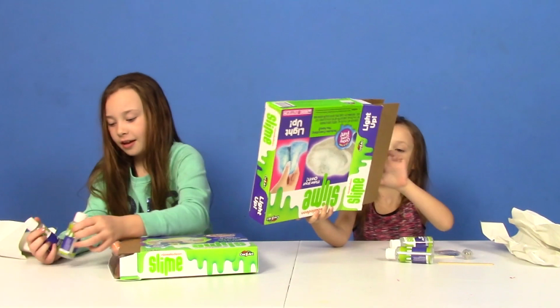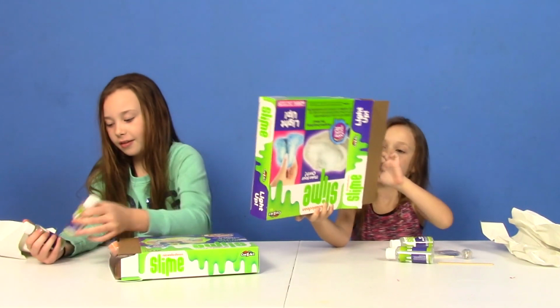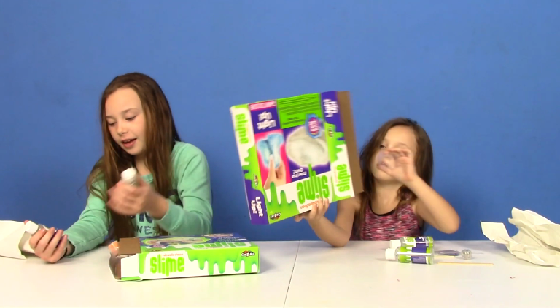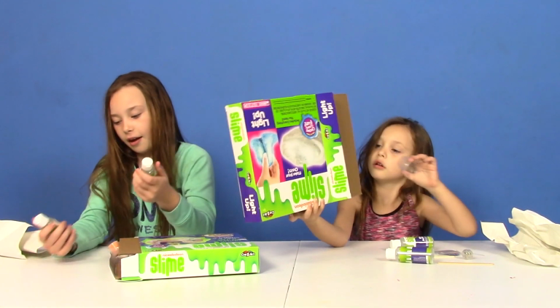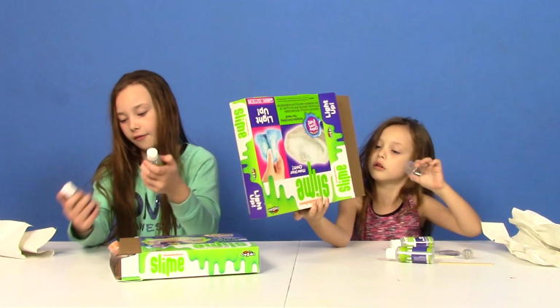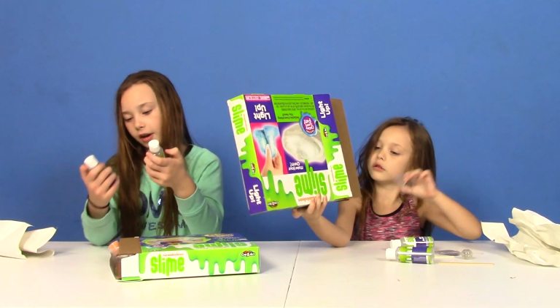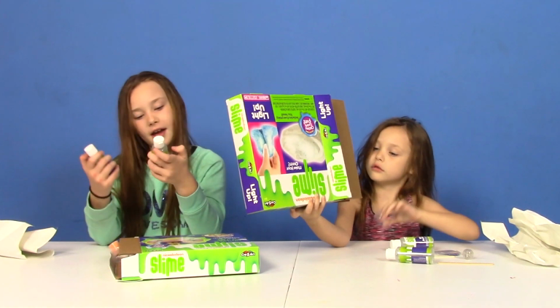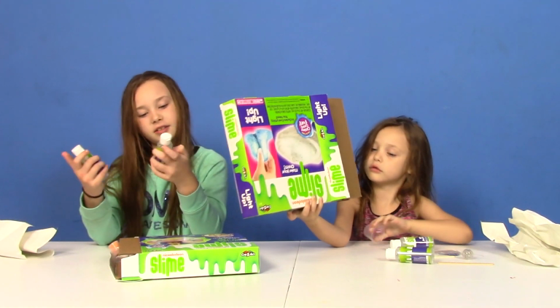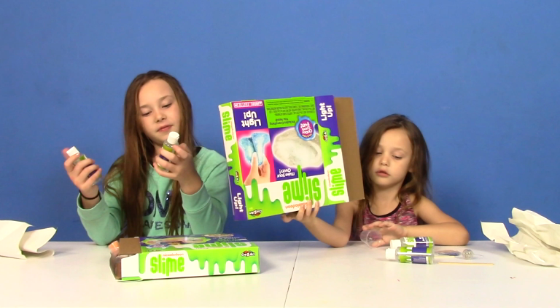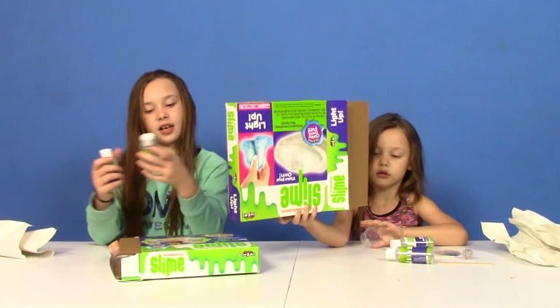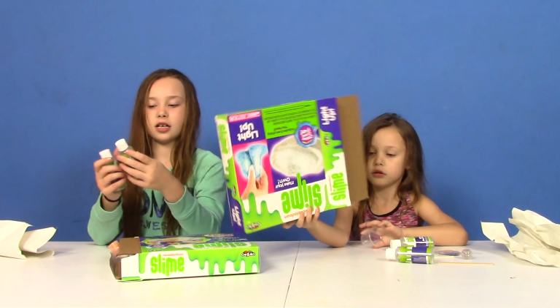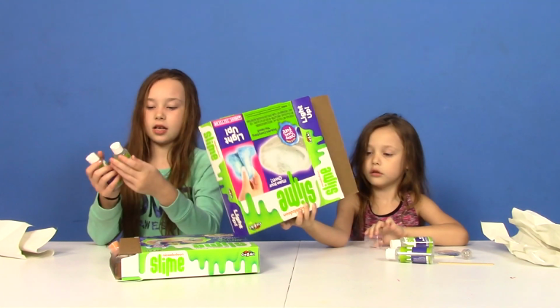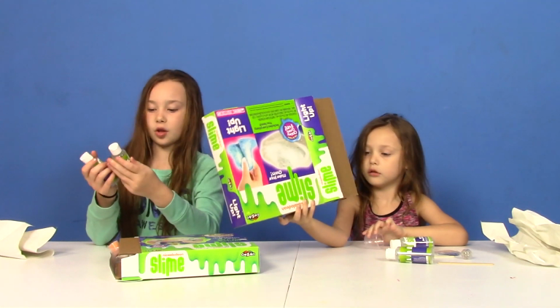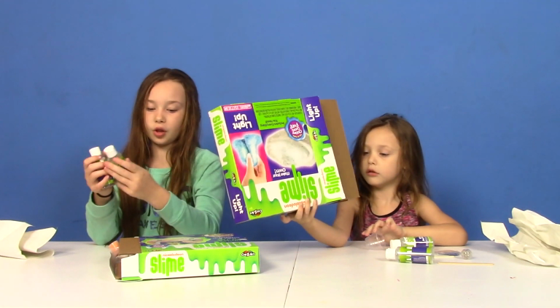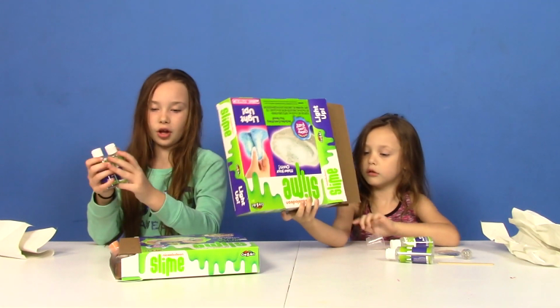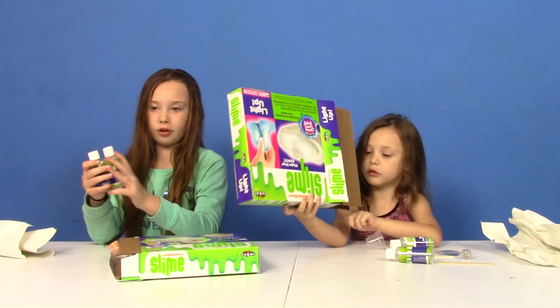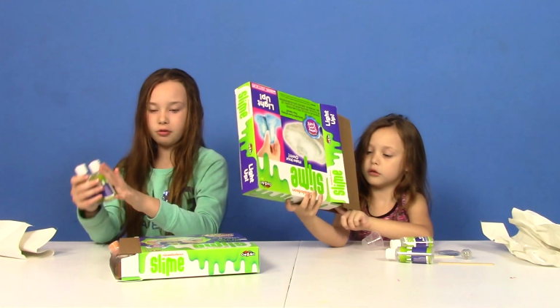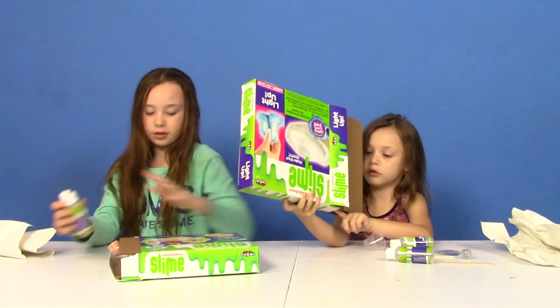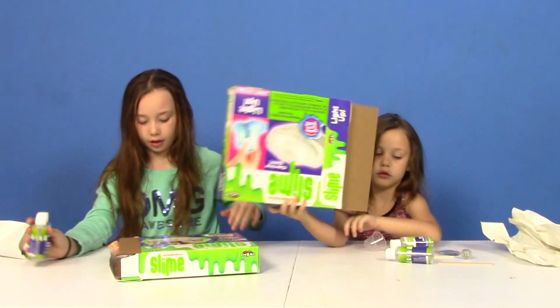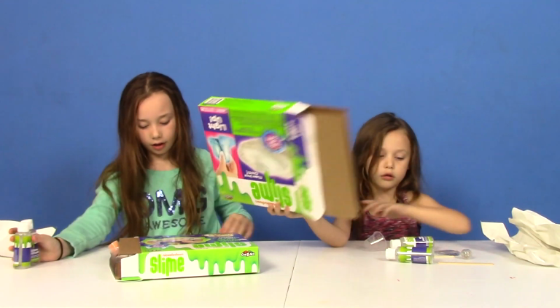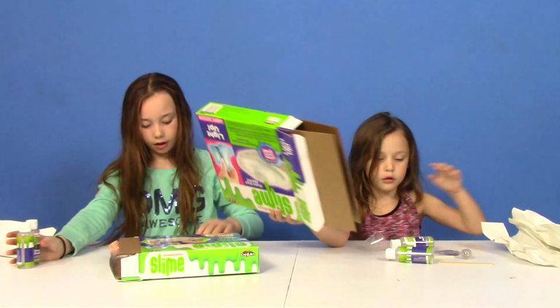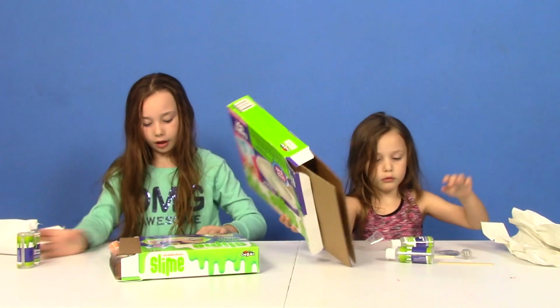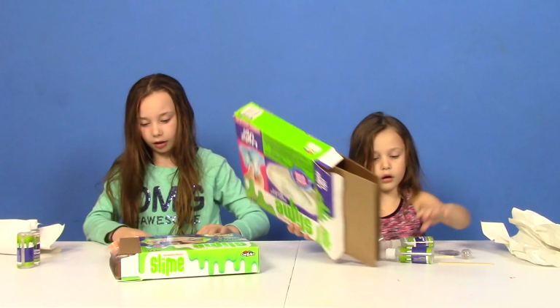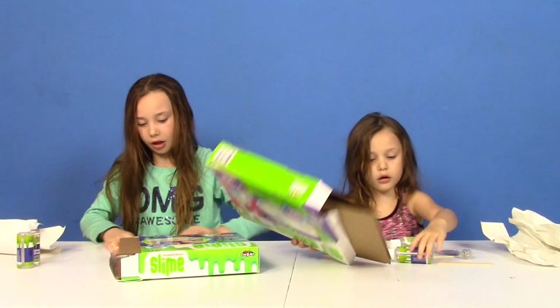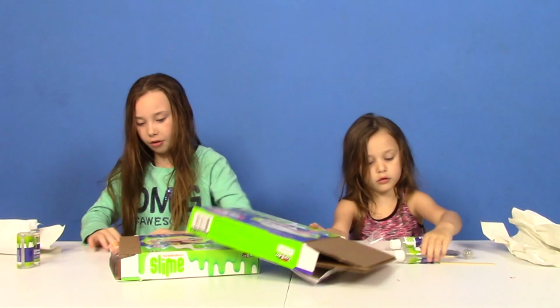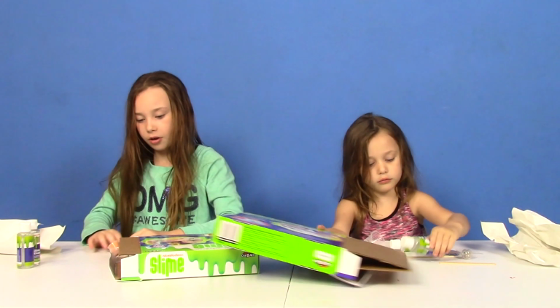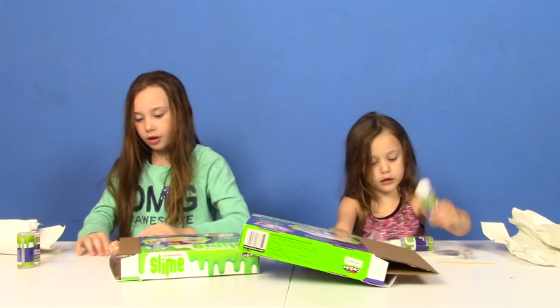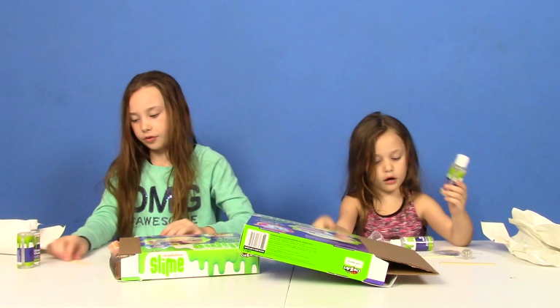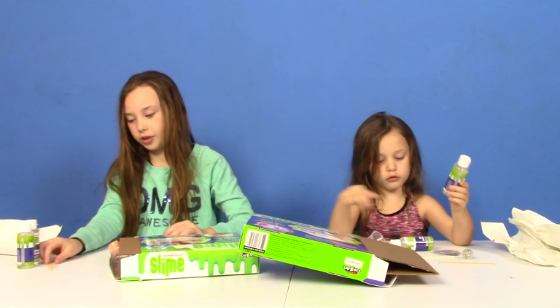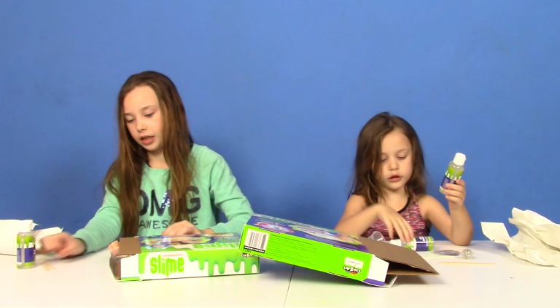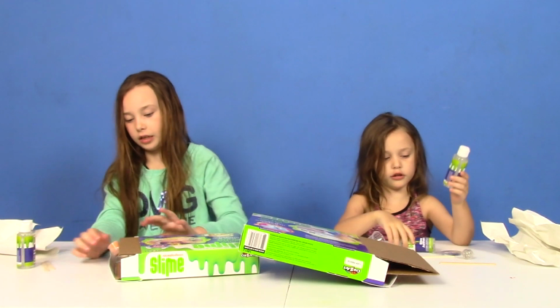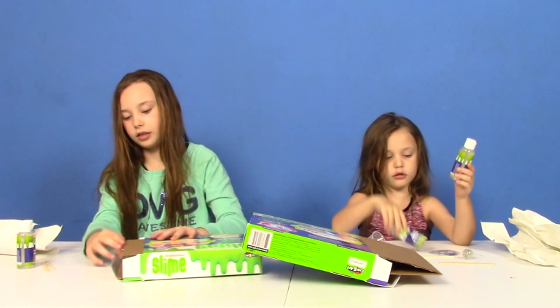What's all inside your kit? Activator, glue, glue, activator.